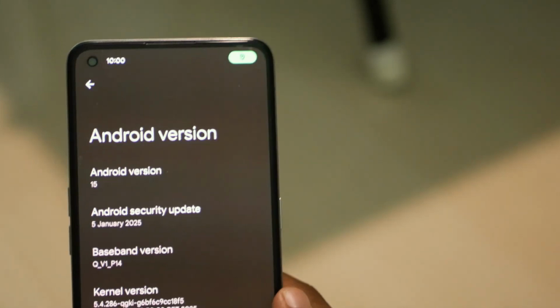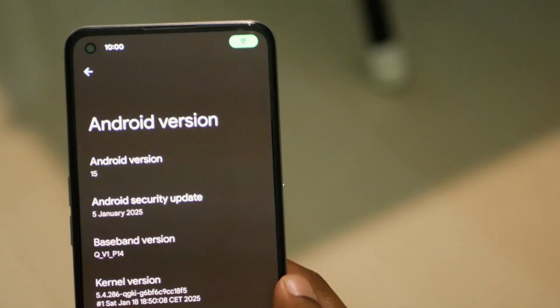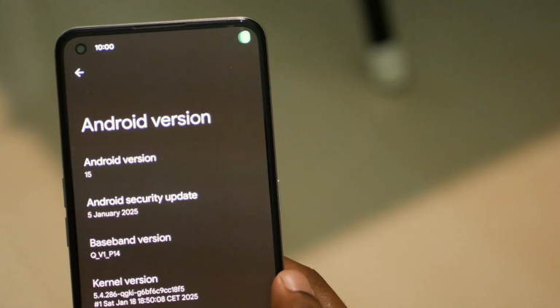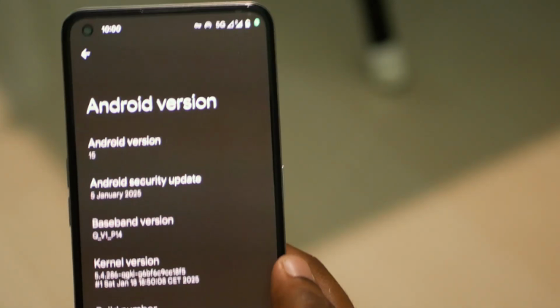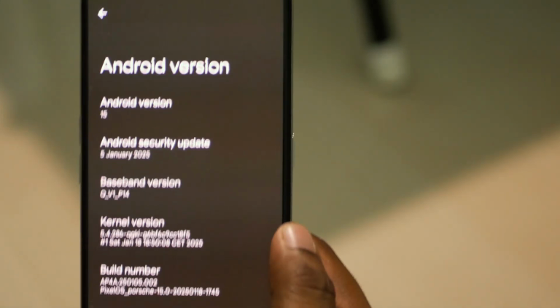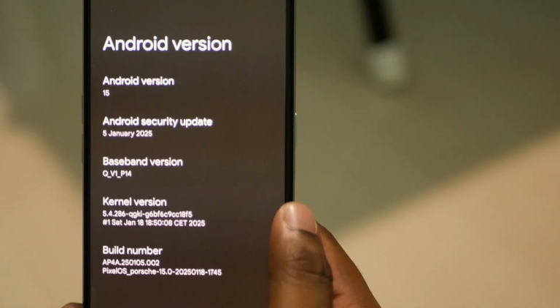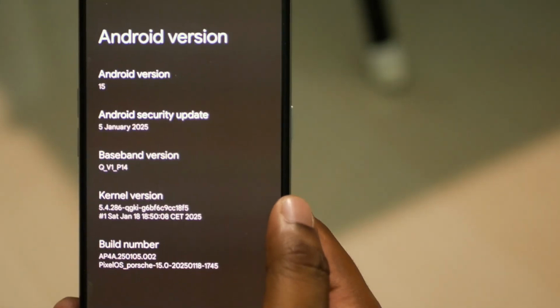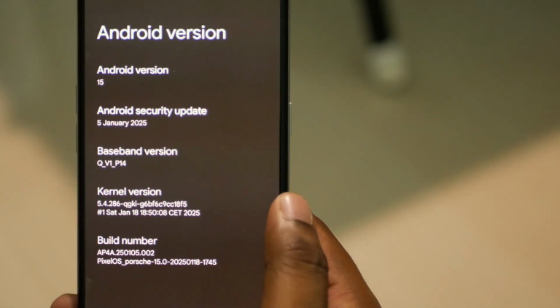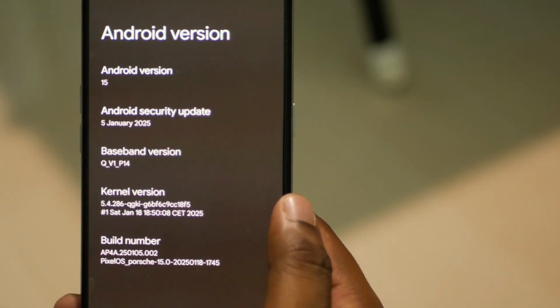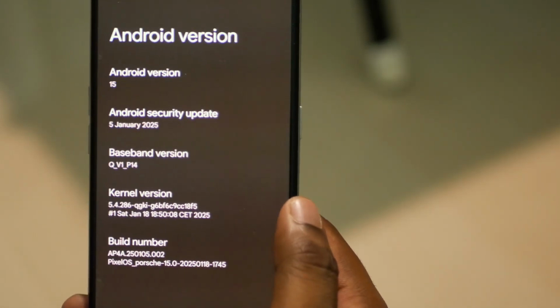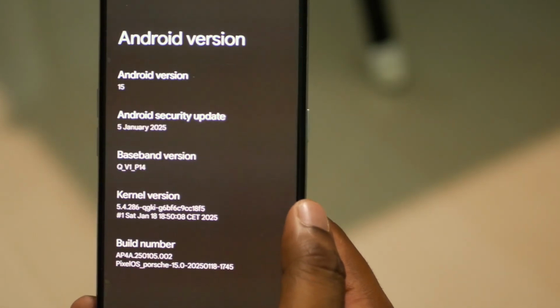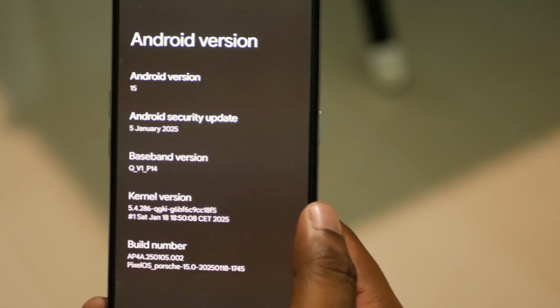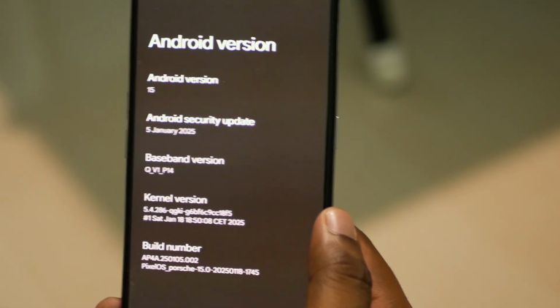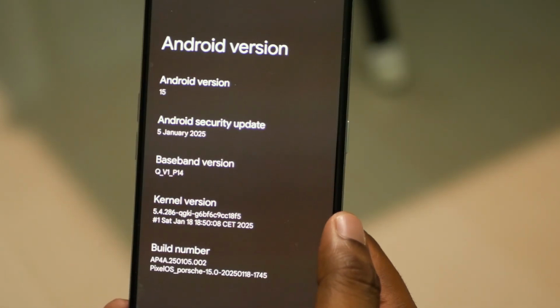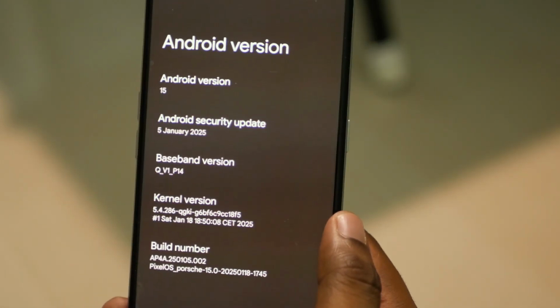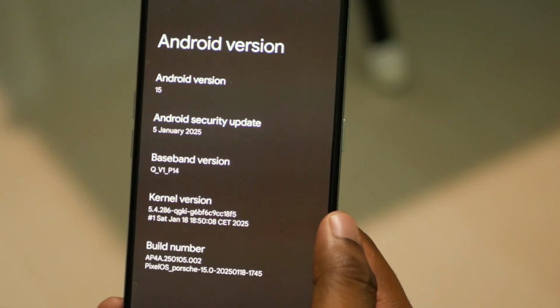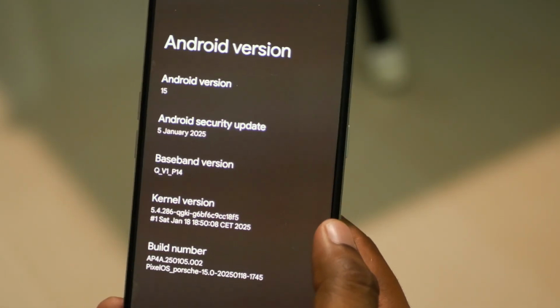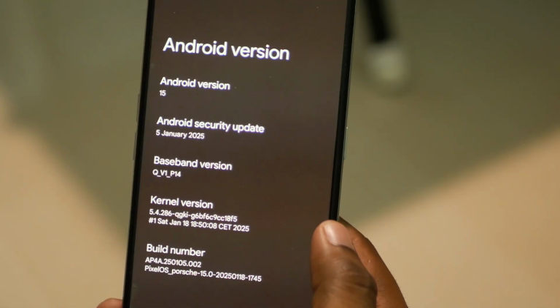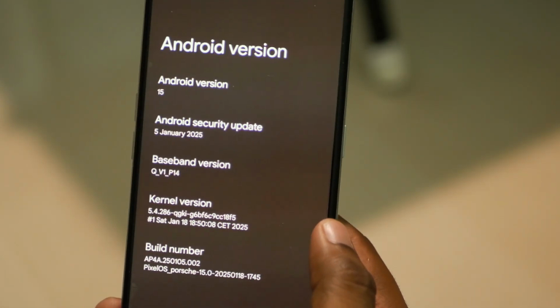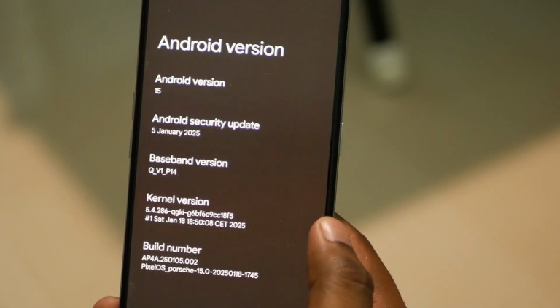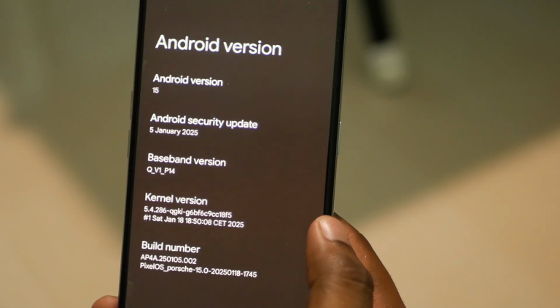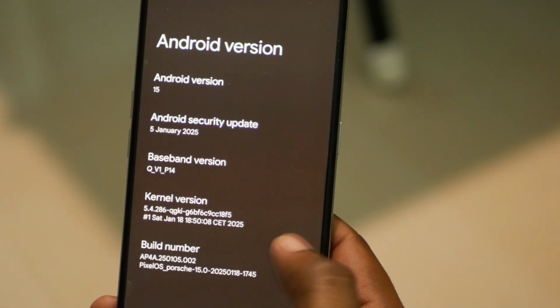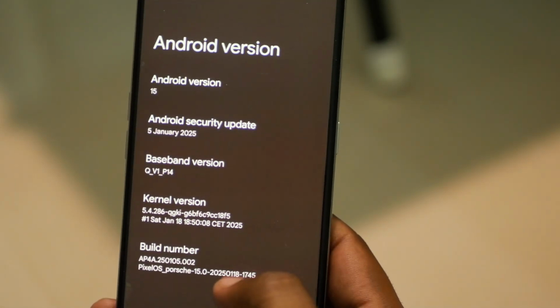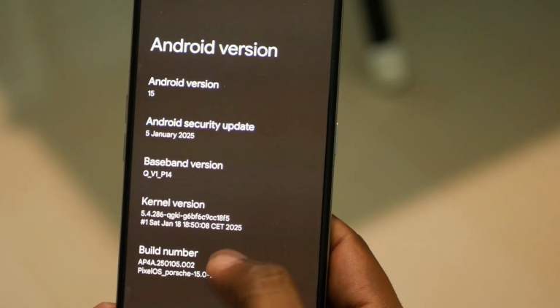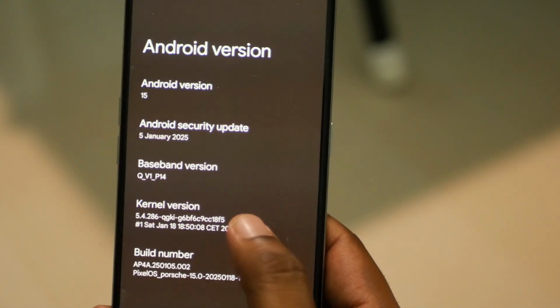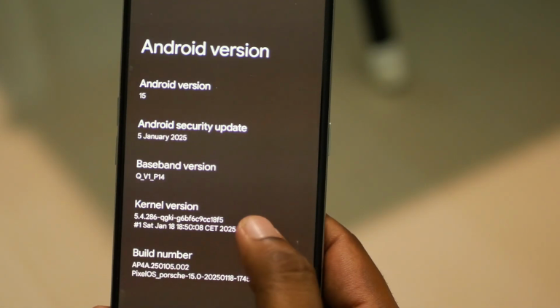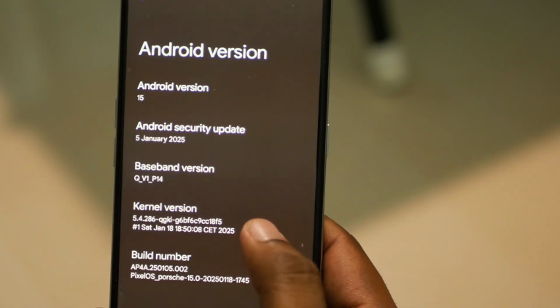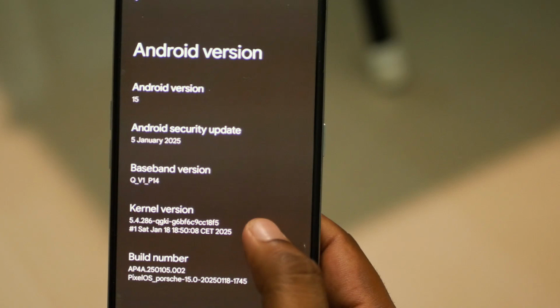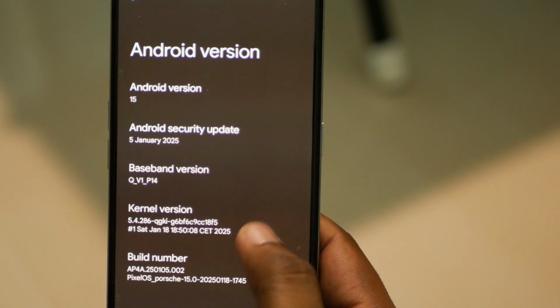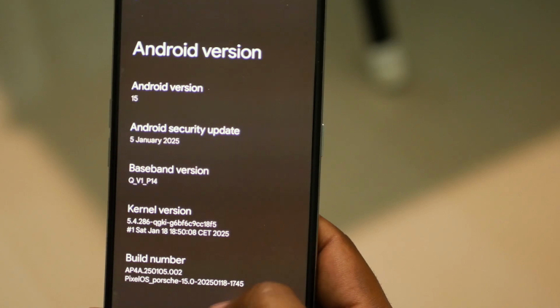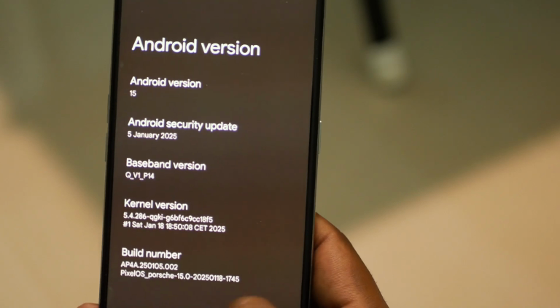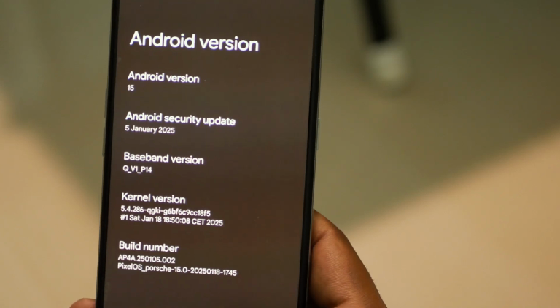This is the first Android 15 build of Pixel OS for the Realme GT2, and I have been using it for around a week now.